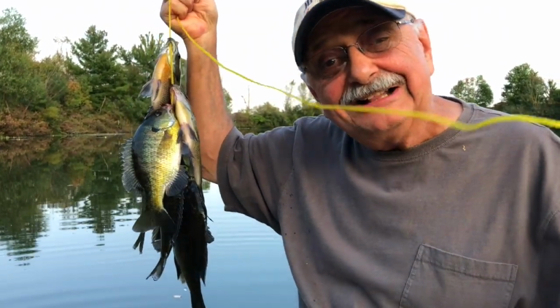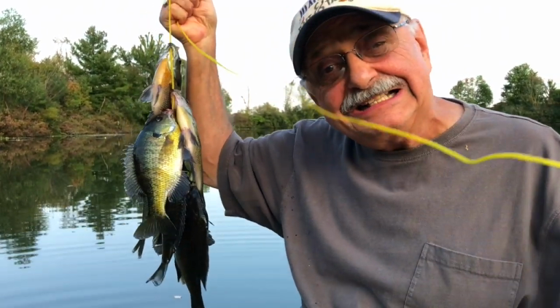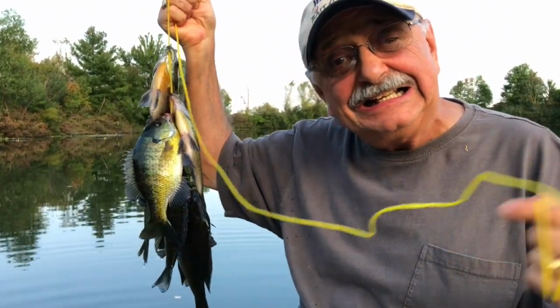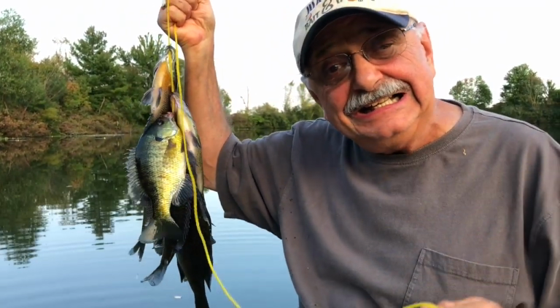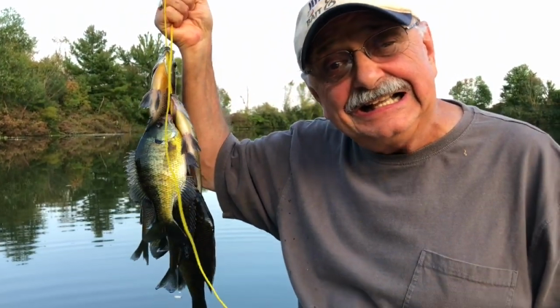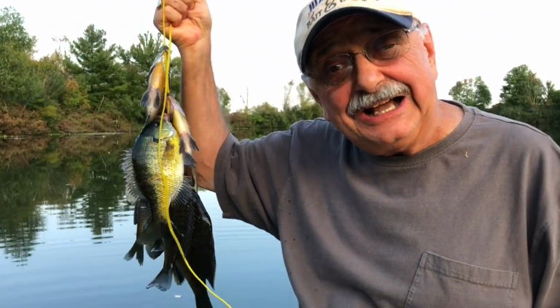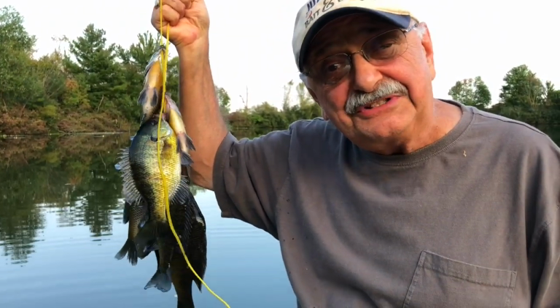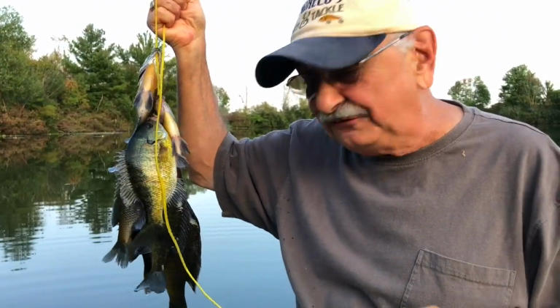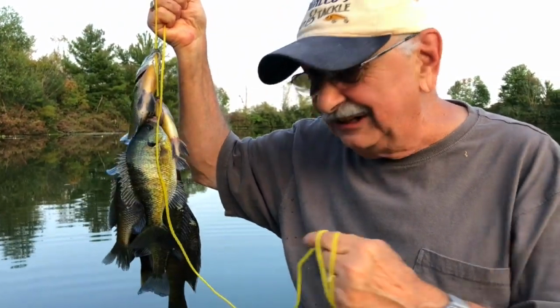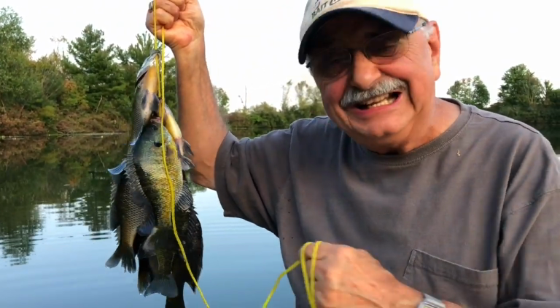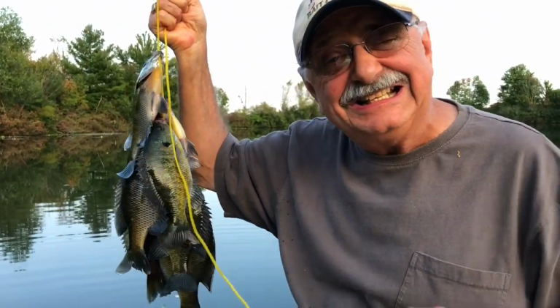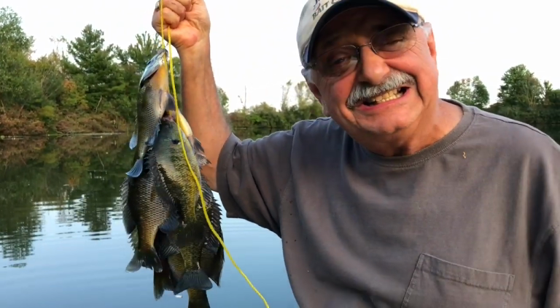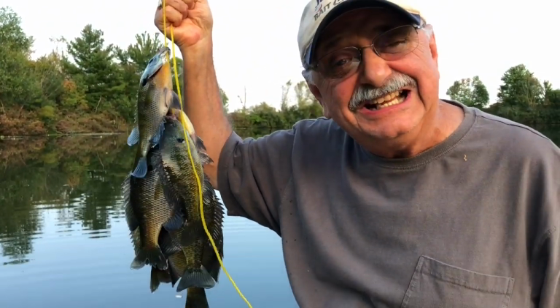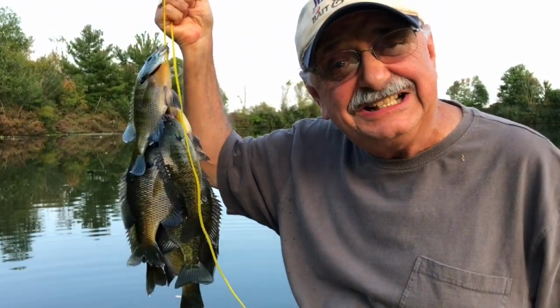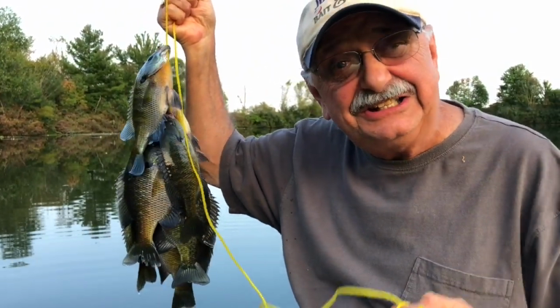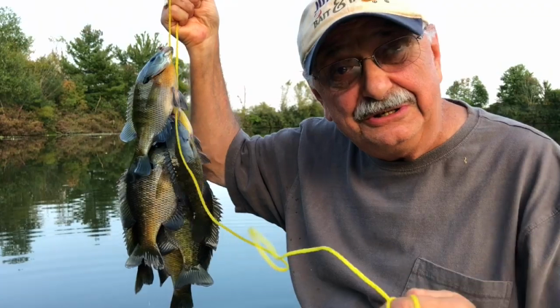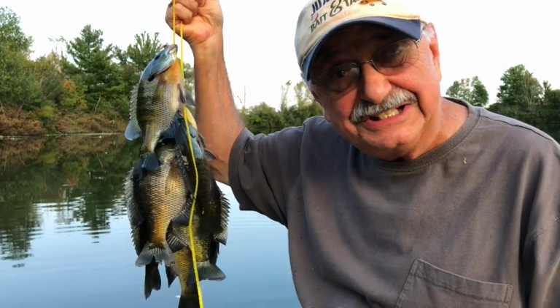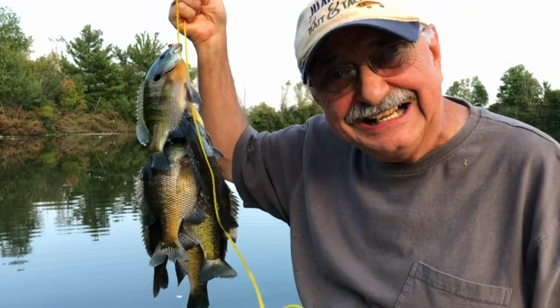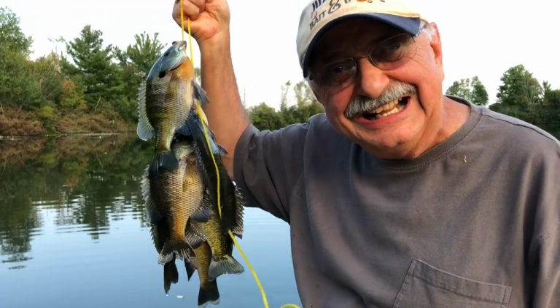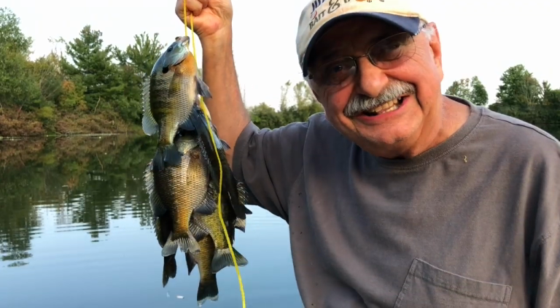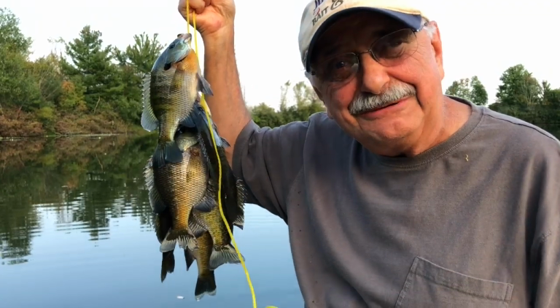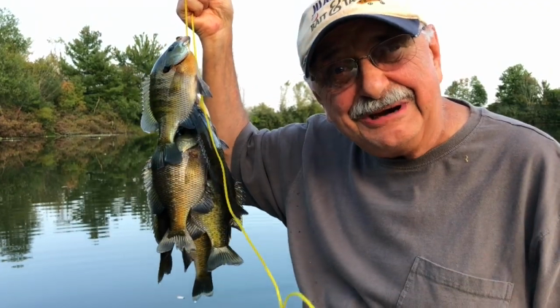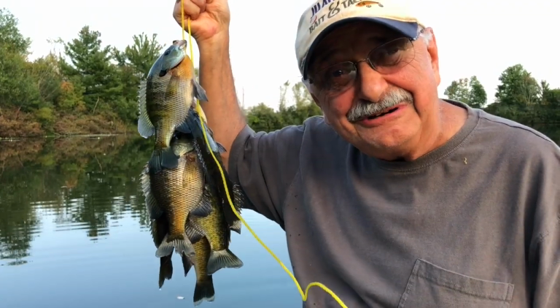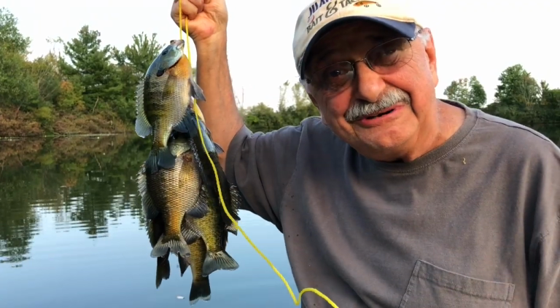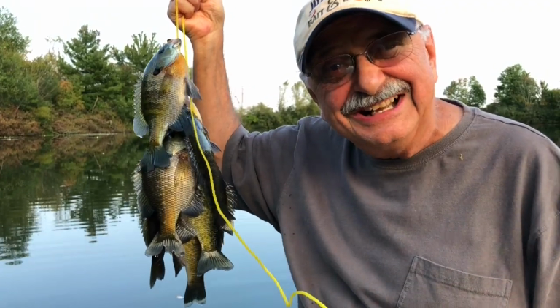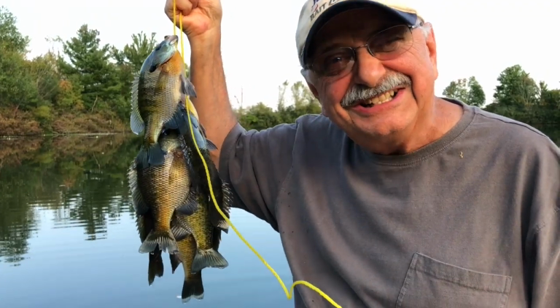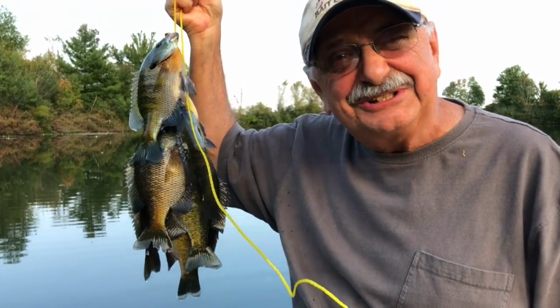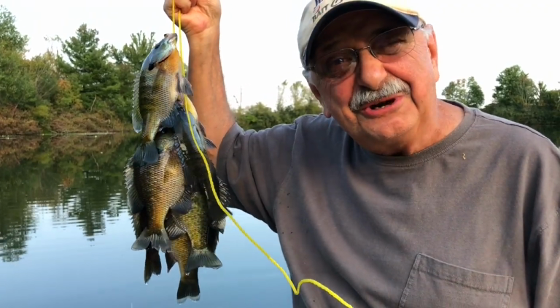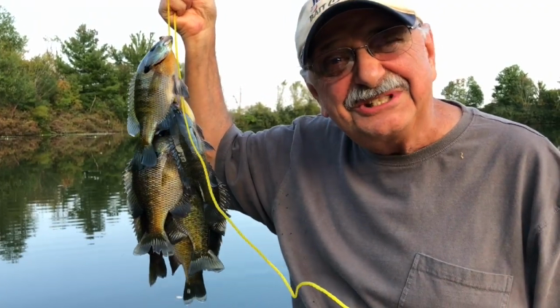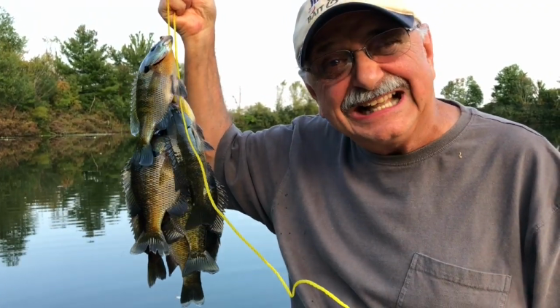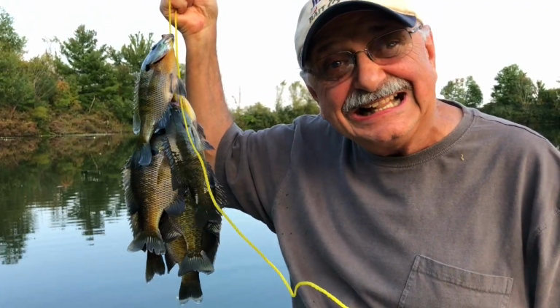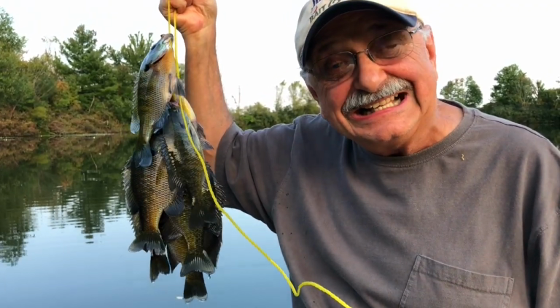Now let's get in the house and fillet these tasty fish, and tomorrow it's tostadas.